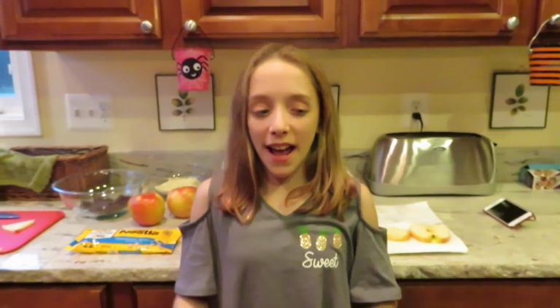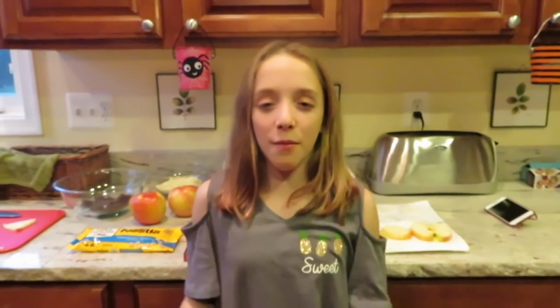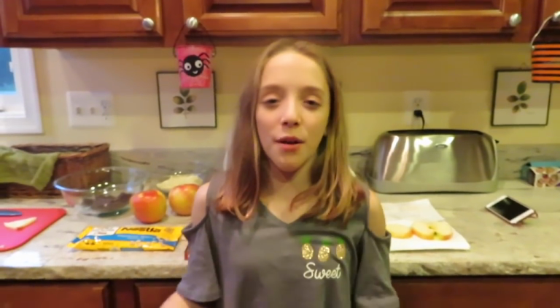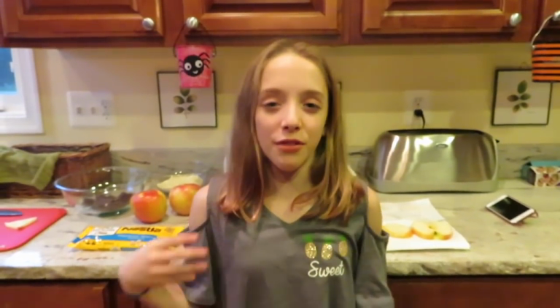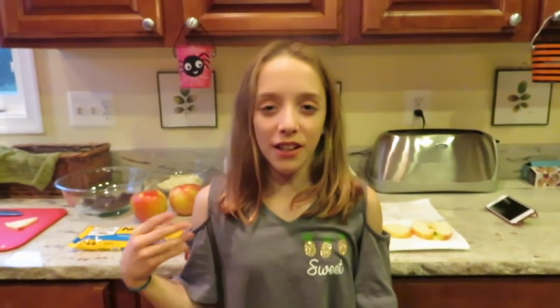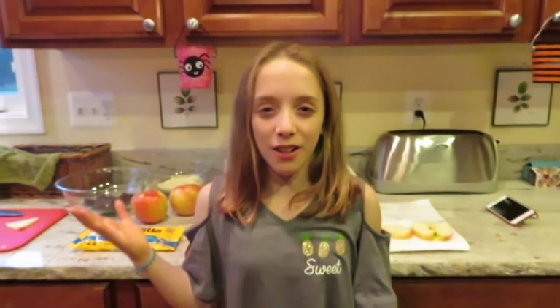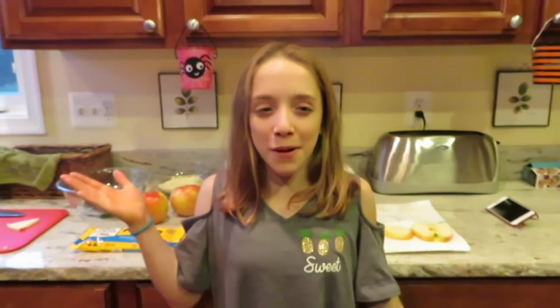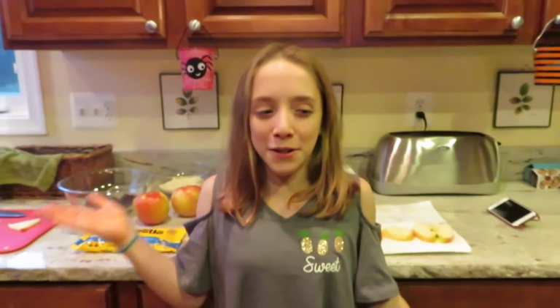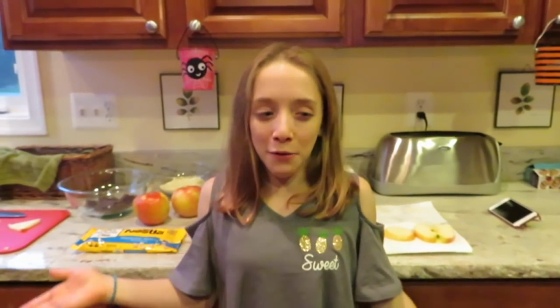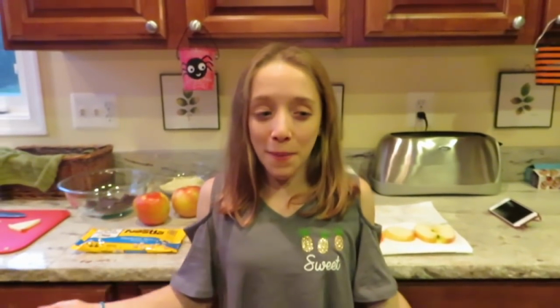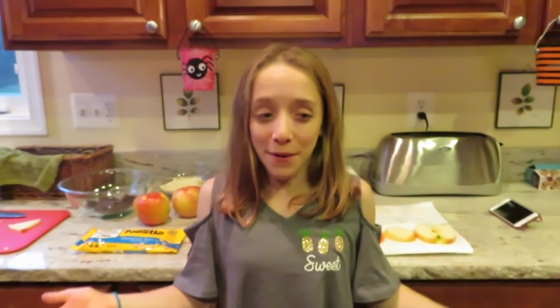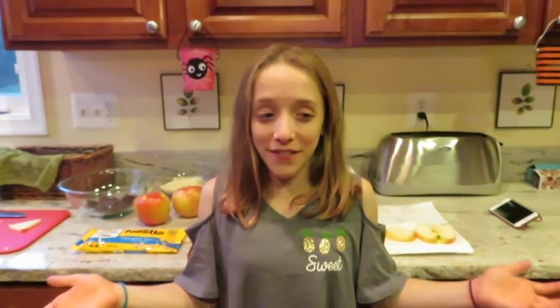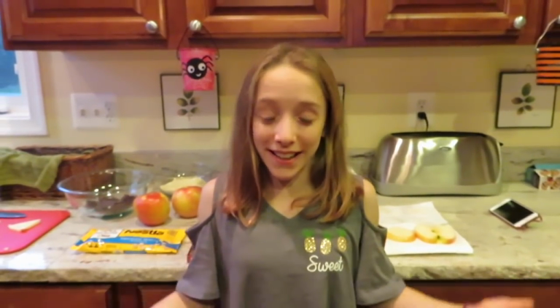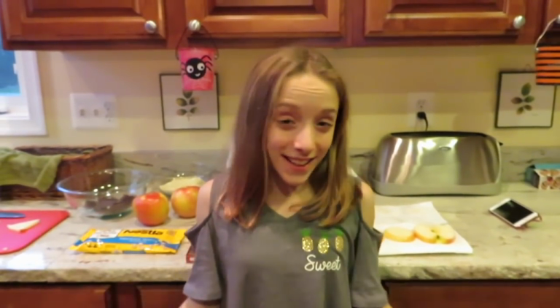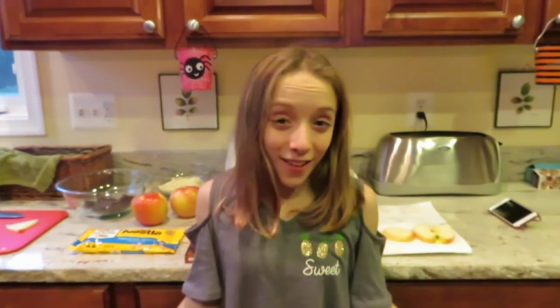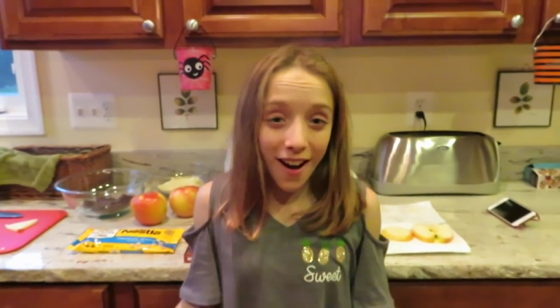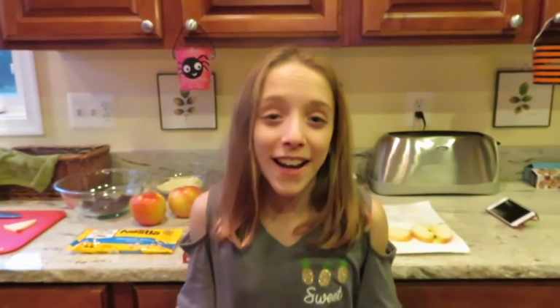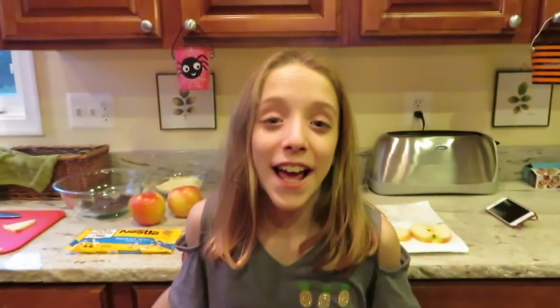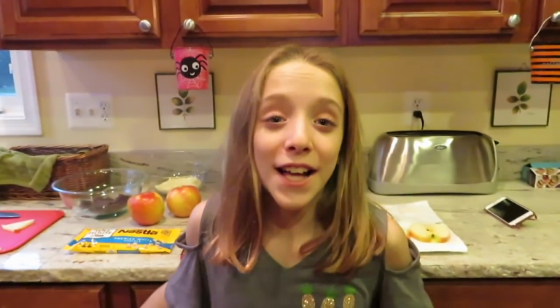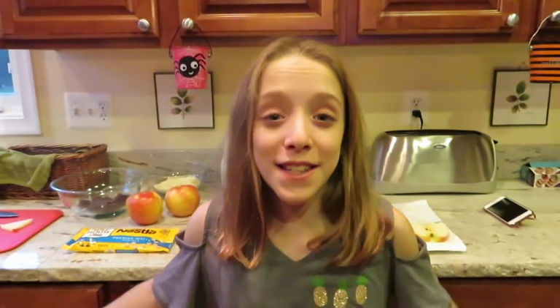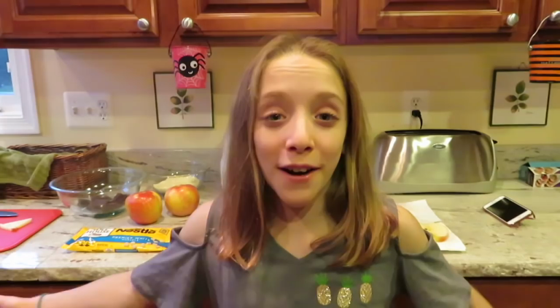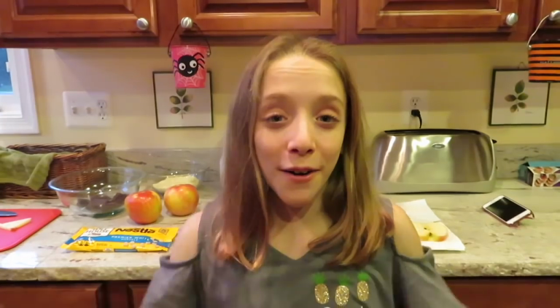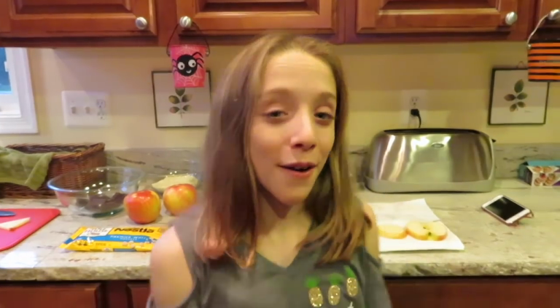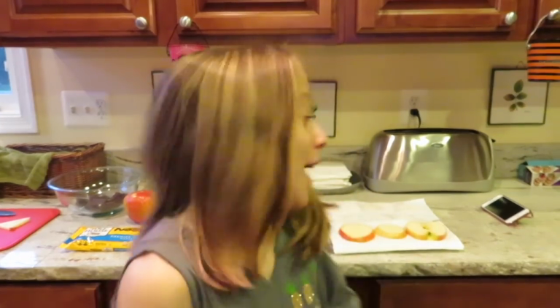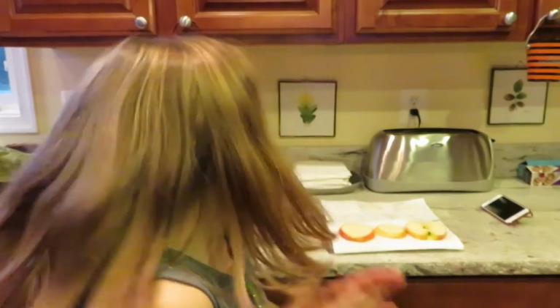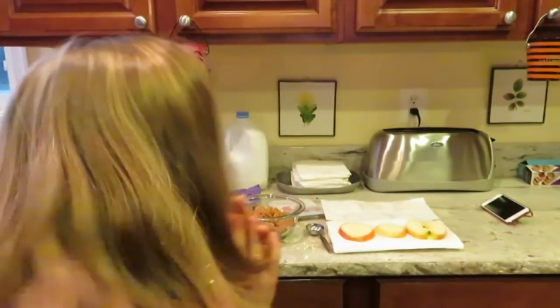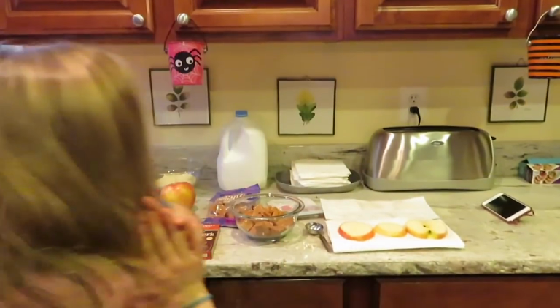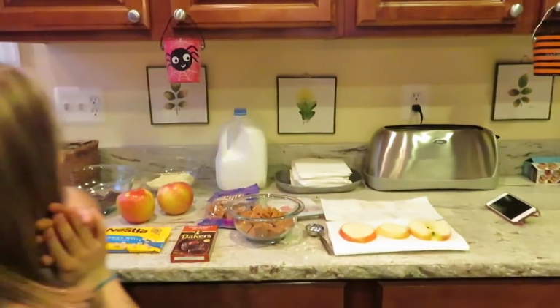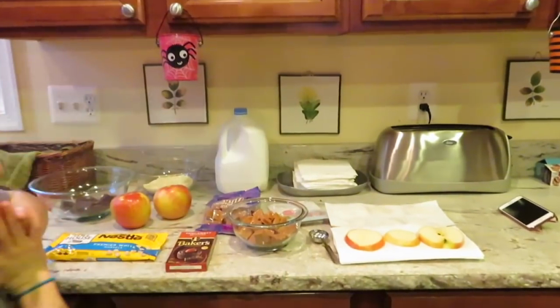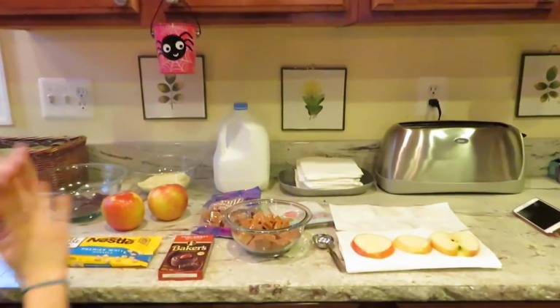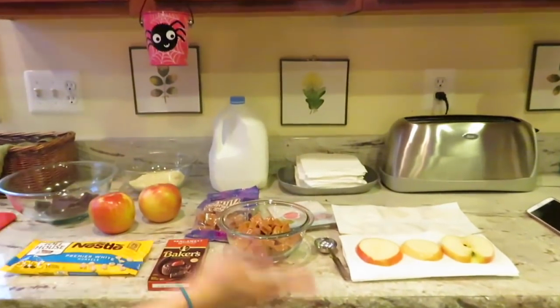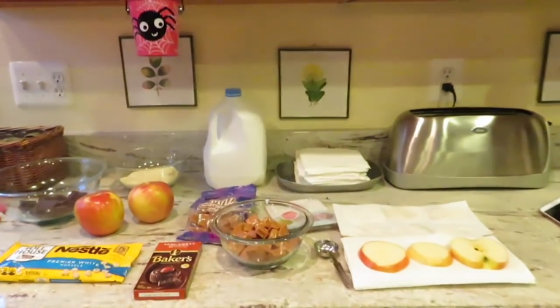We are making some Halloween treats today. I've been wanting to try caramel apples for a while now — I had them when I was really little but I don't remember if I liked them or not. So we got some stuff.